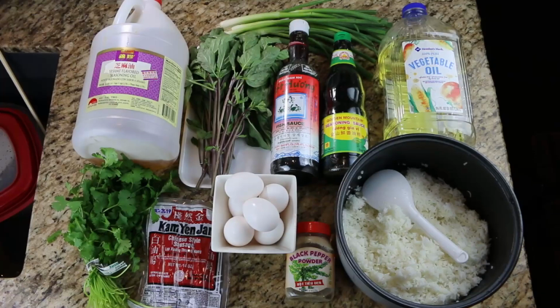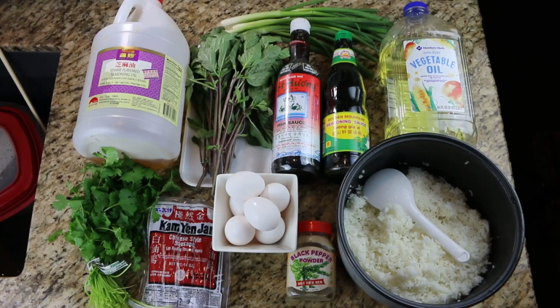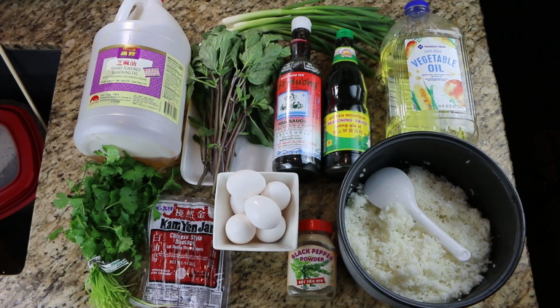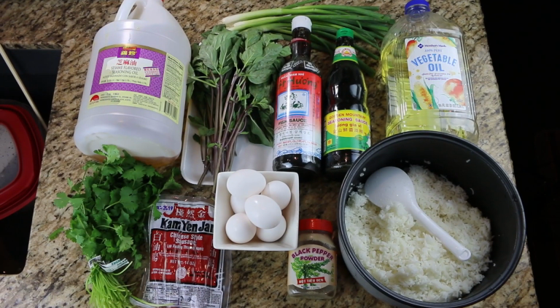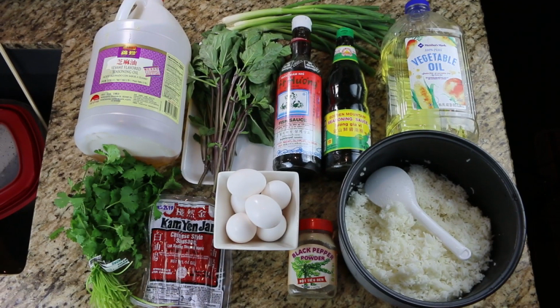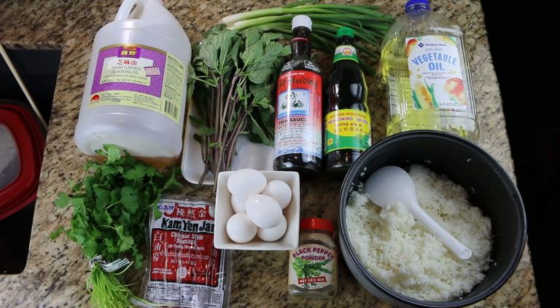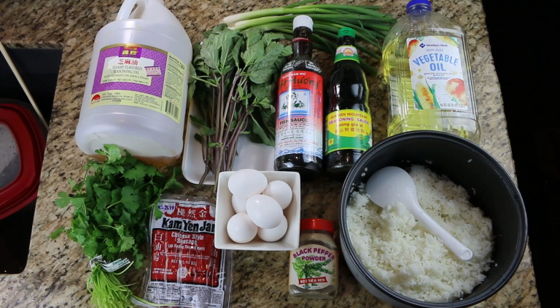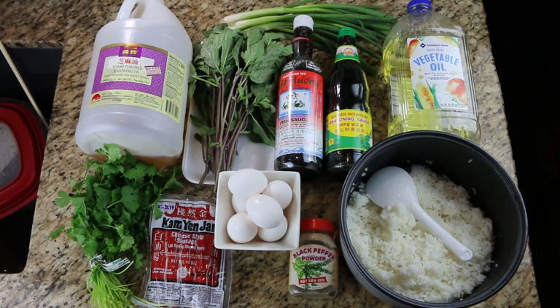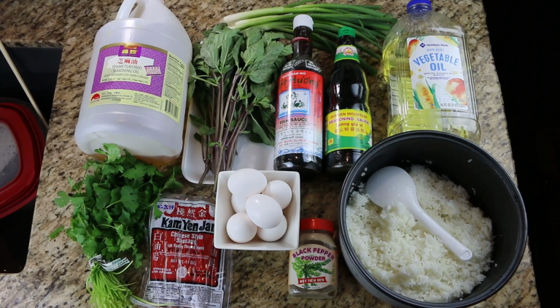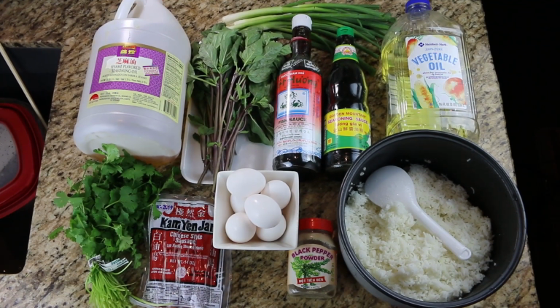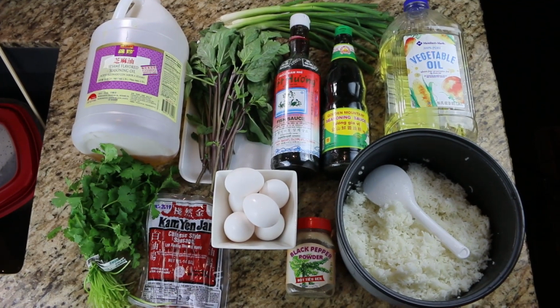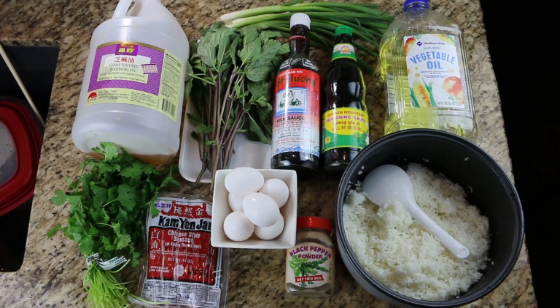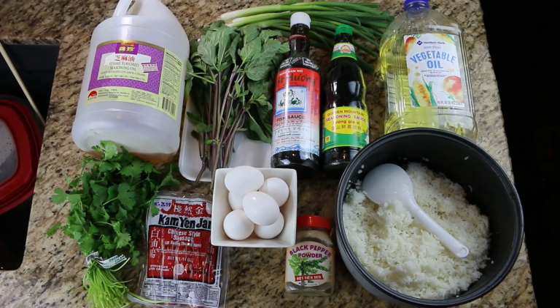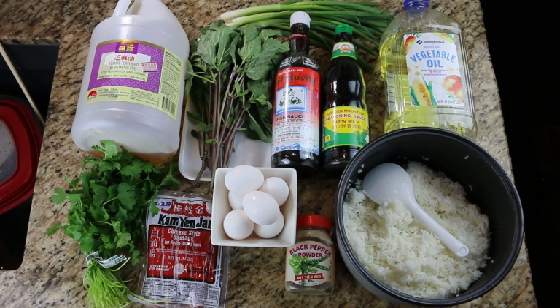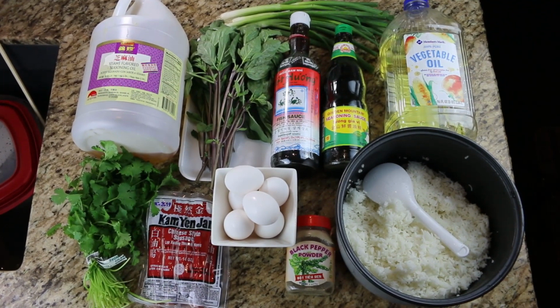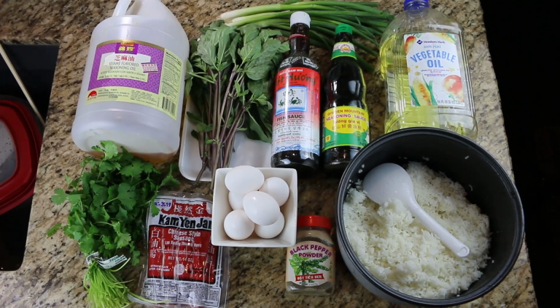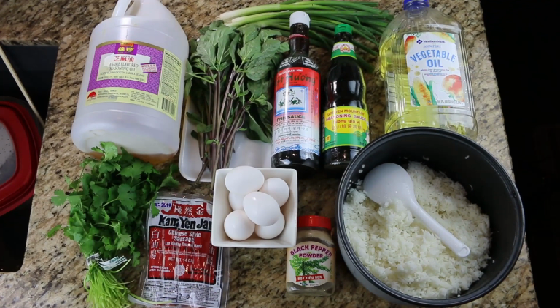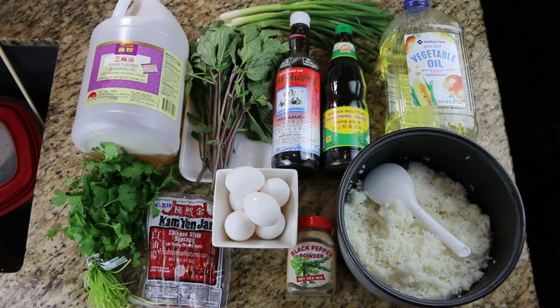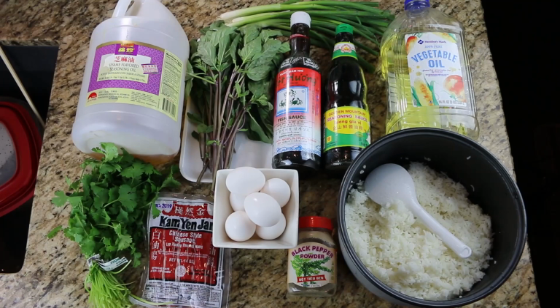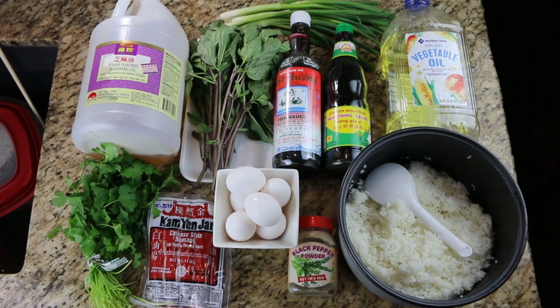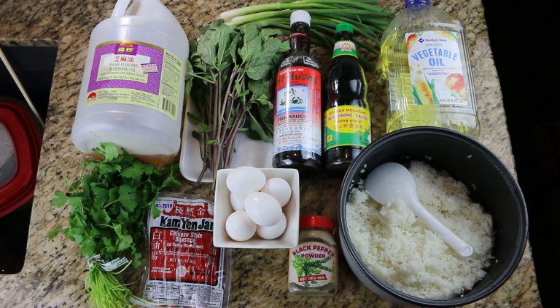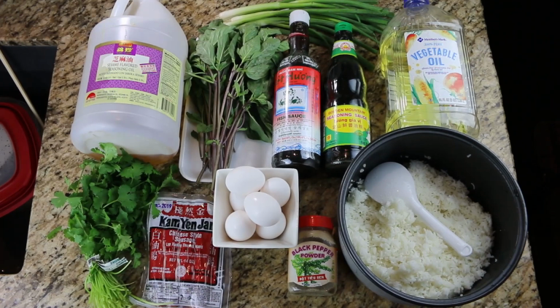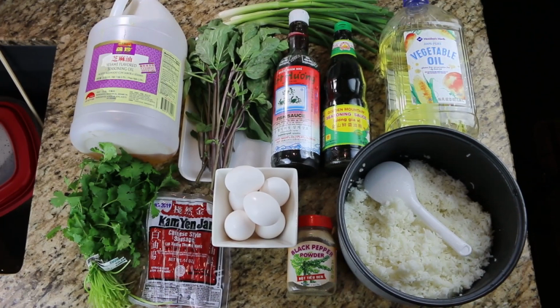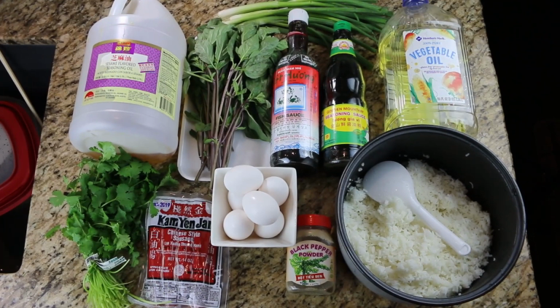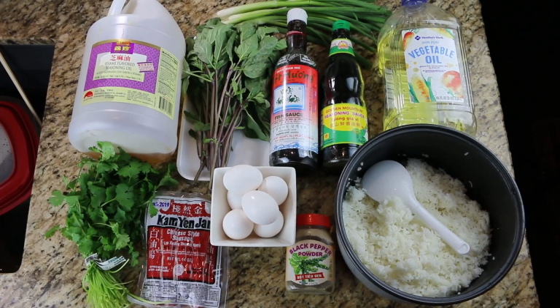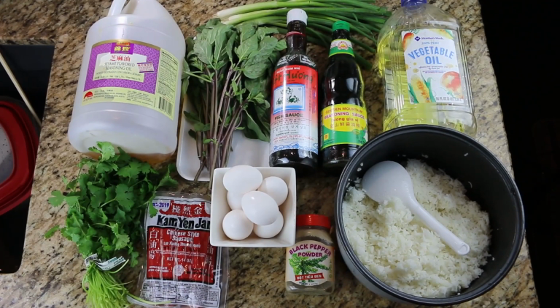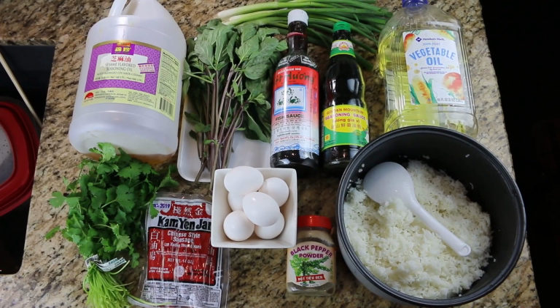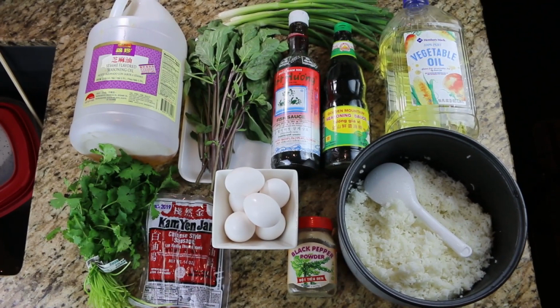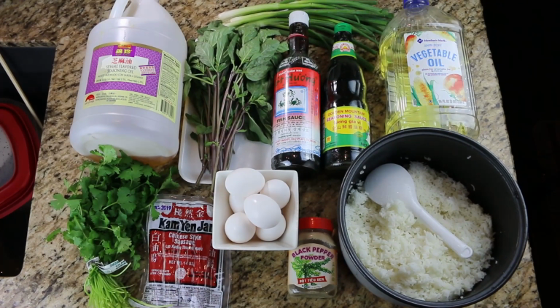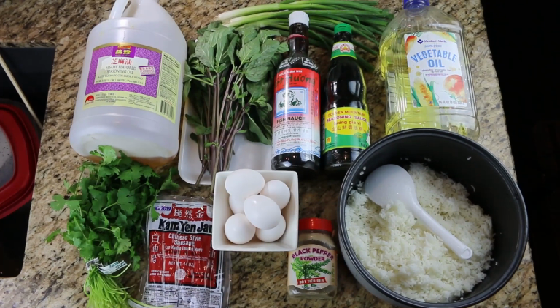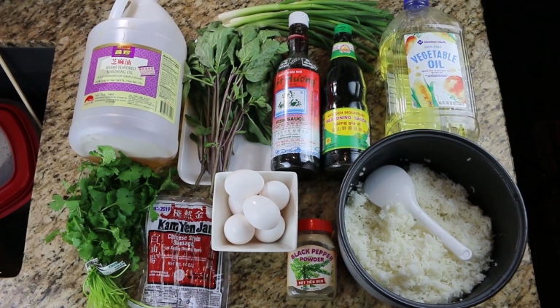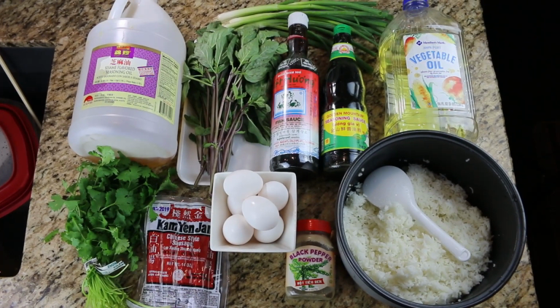Here's all the ingredients that you will need to make this dish. The ingredients will be listed down below as well.